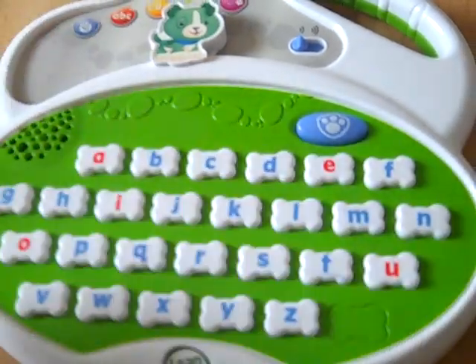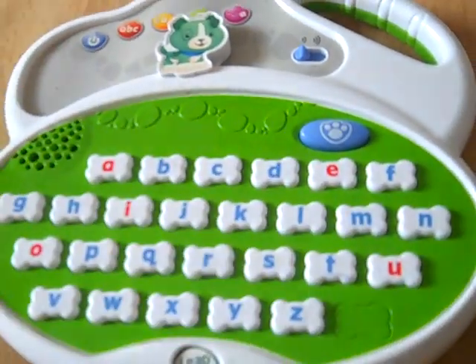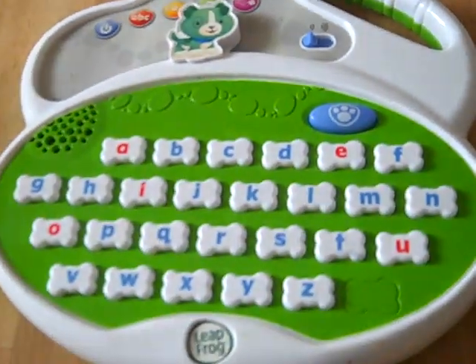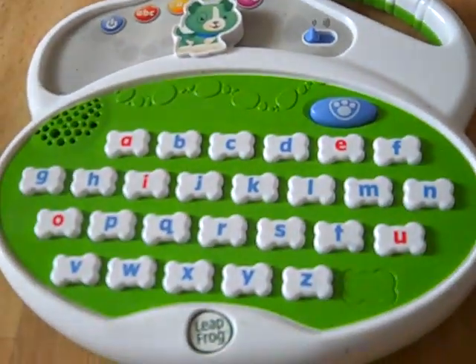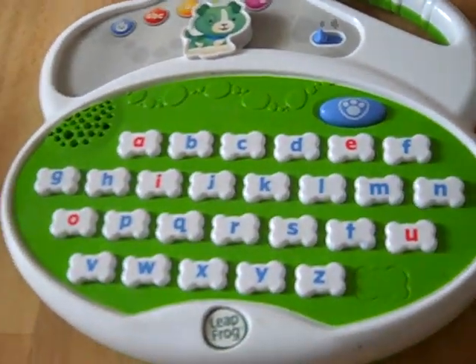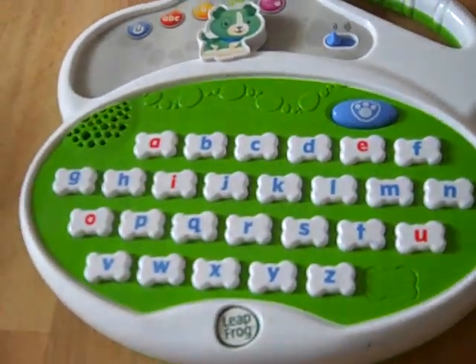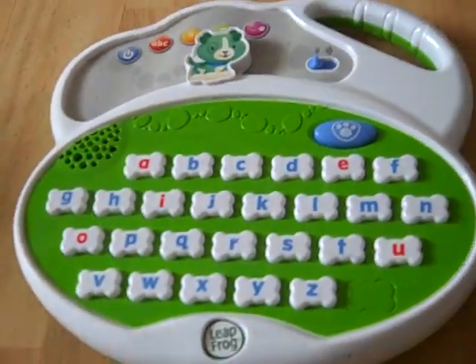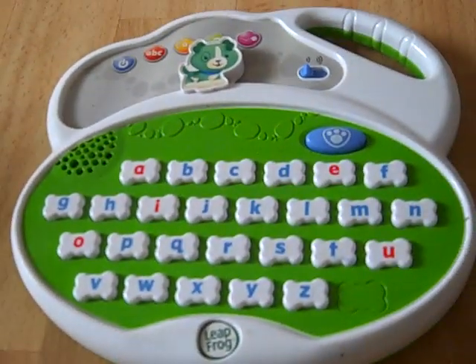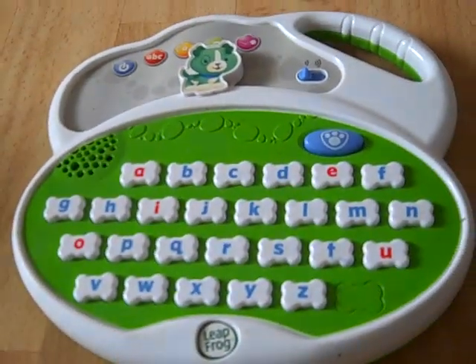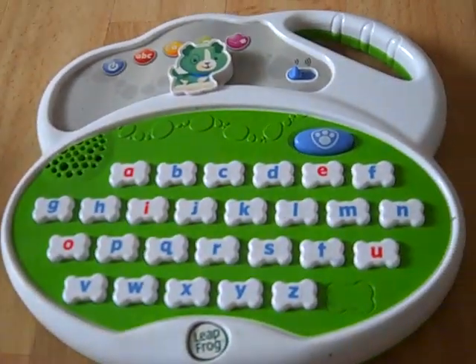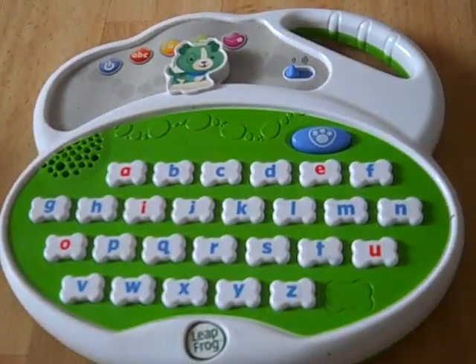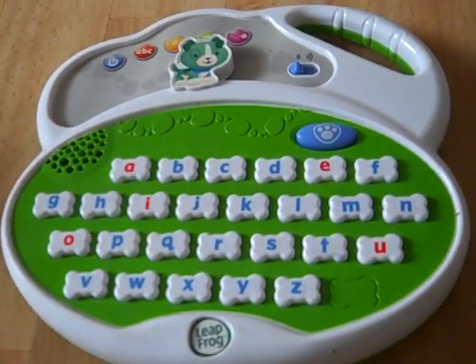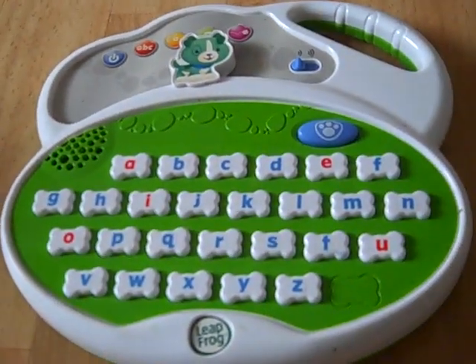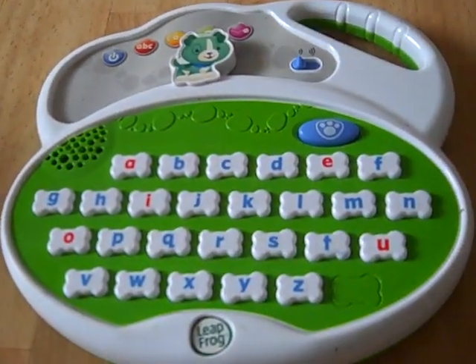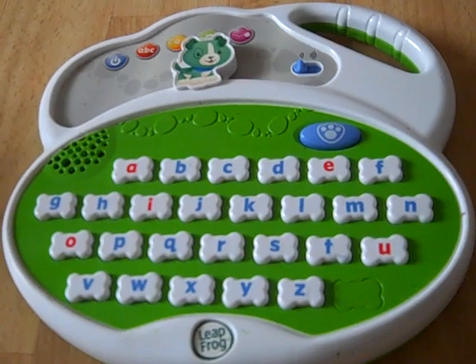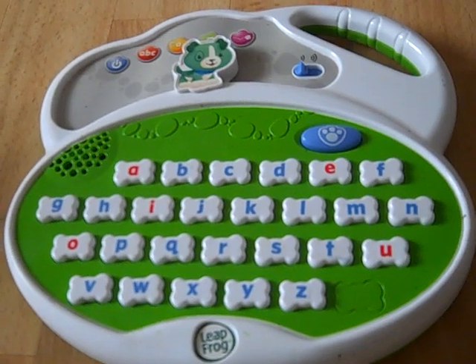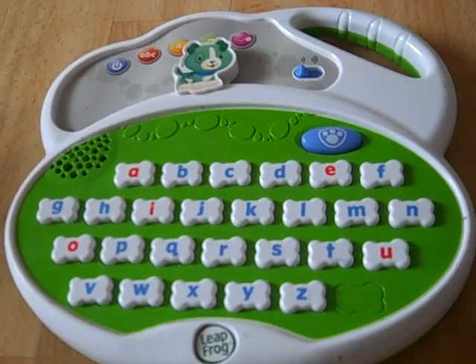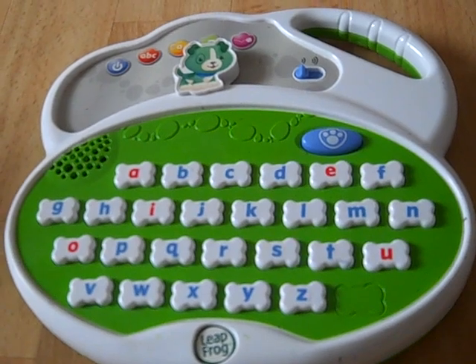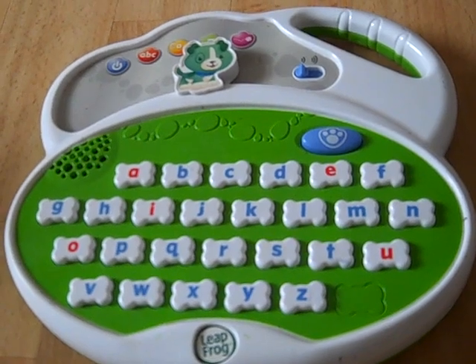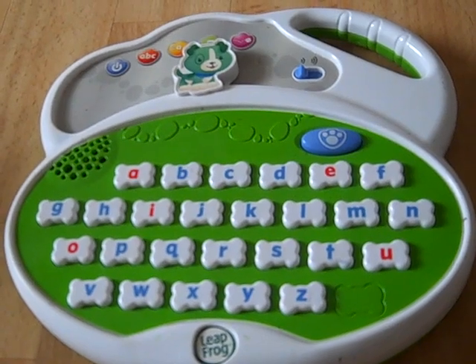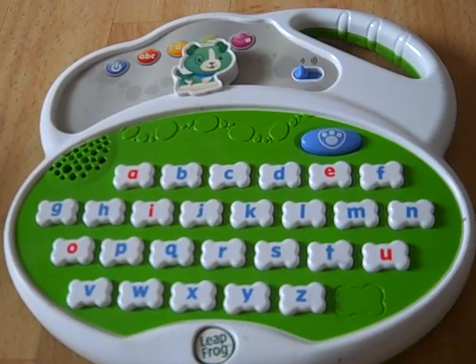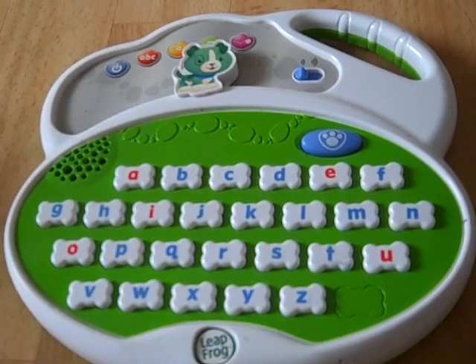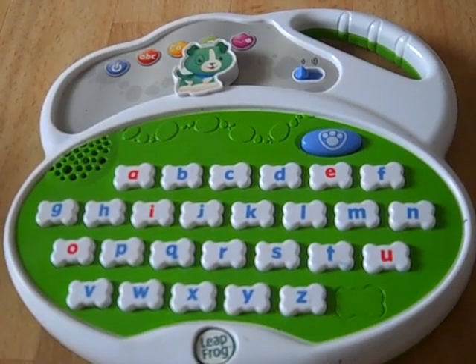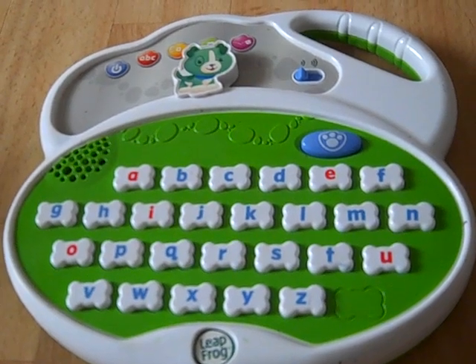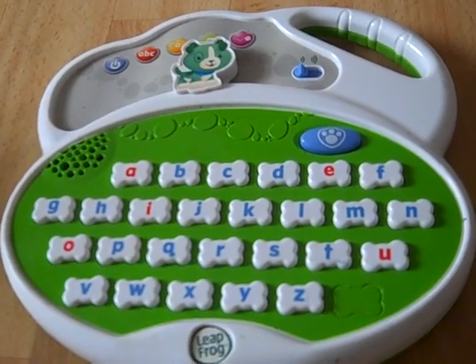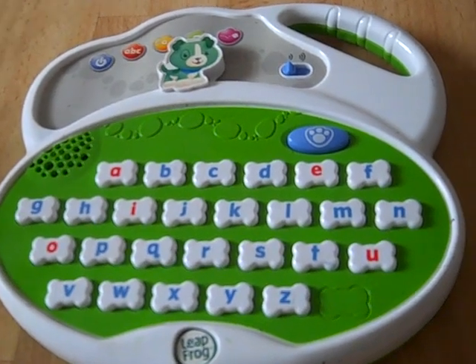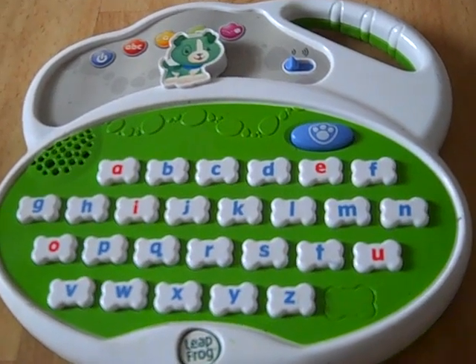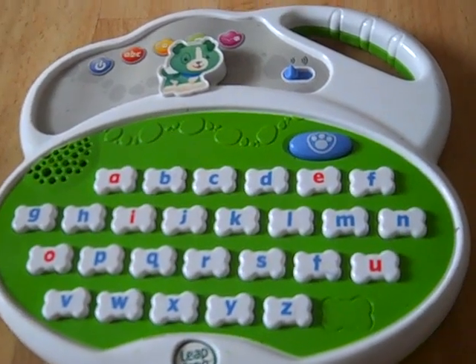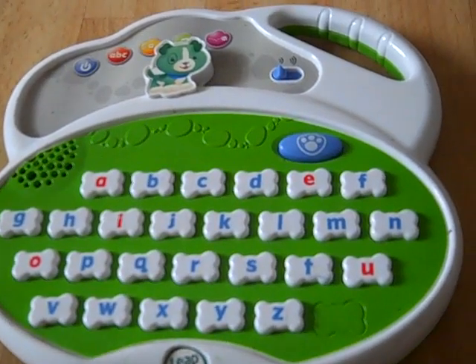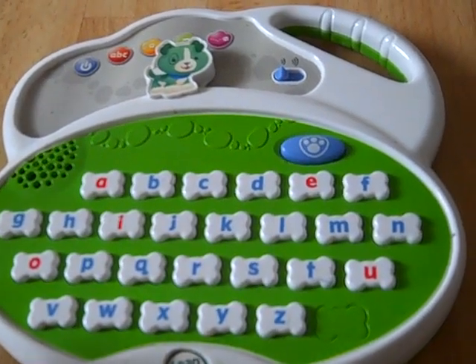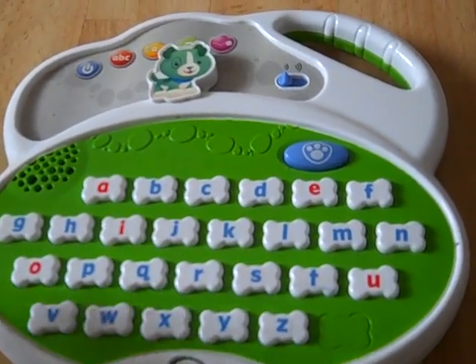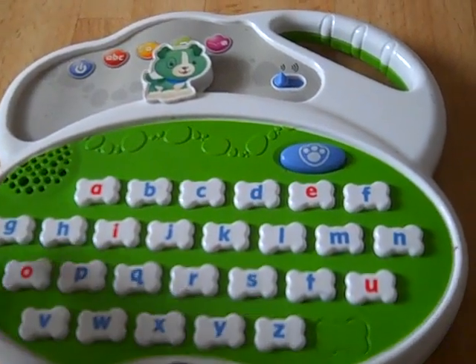Let's make letter music. Push the letter to make music.